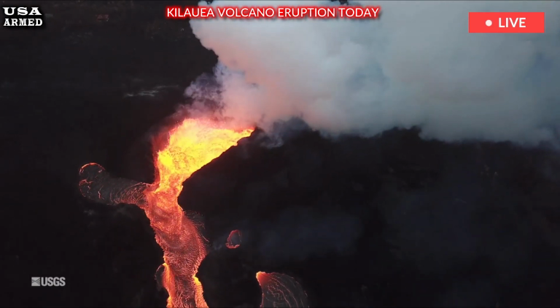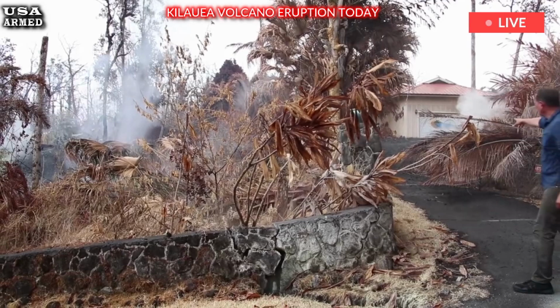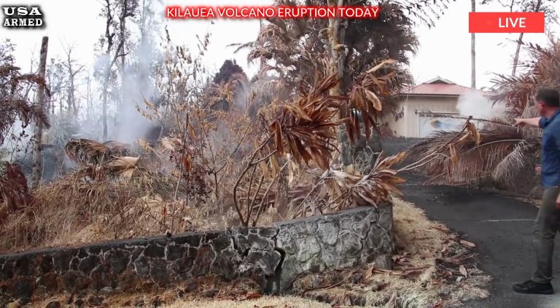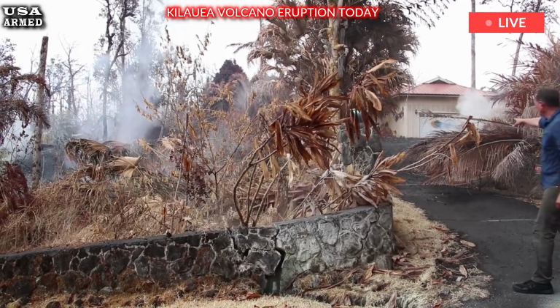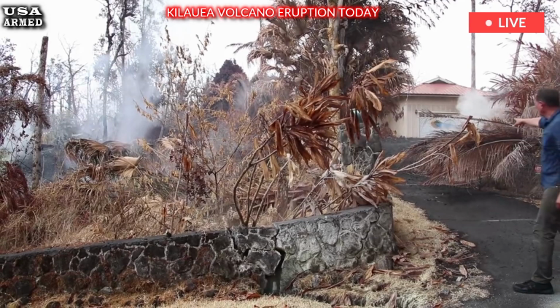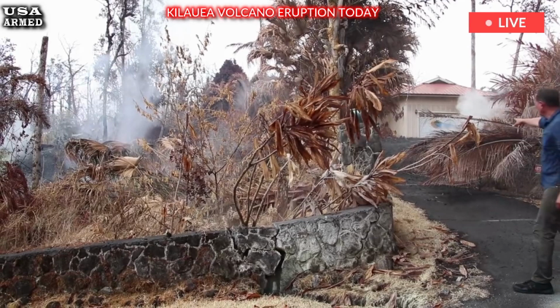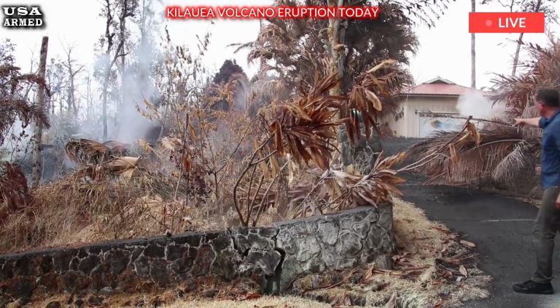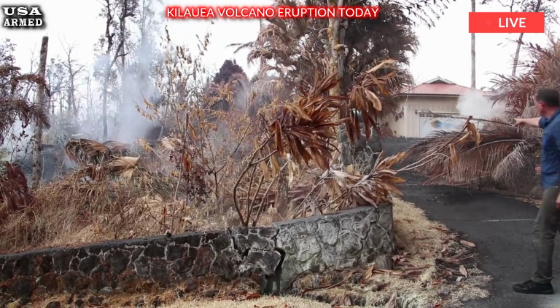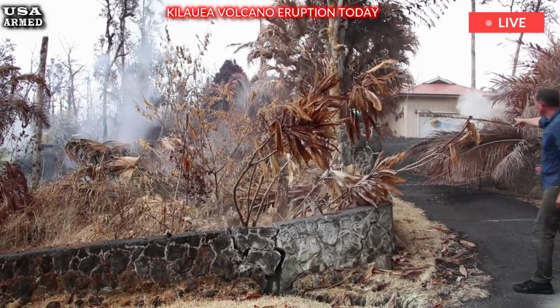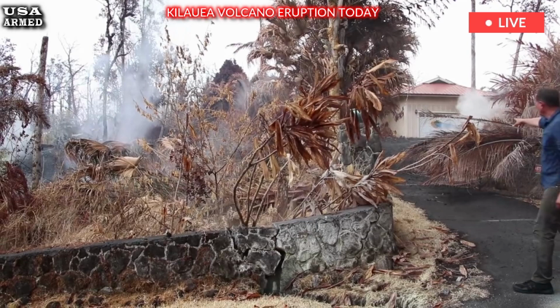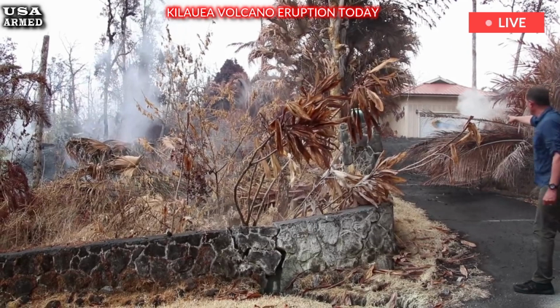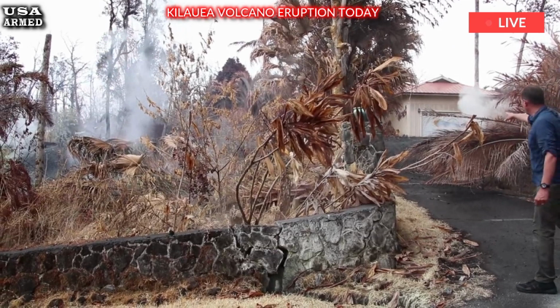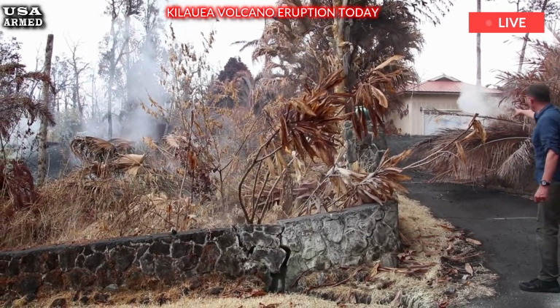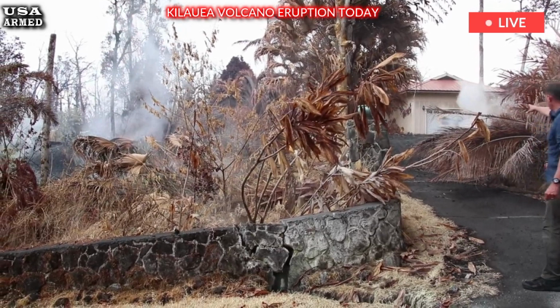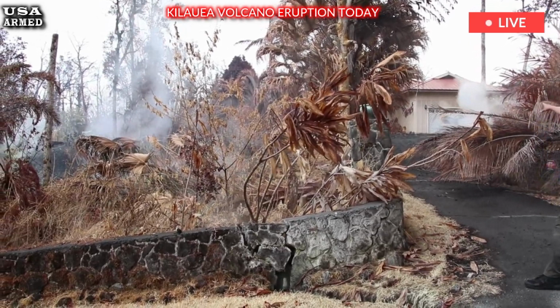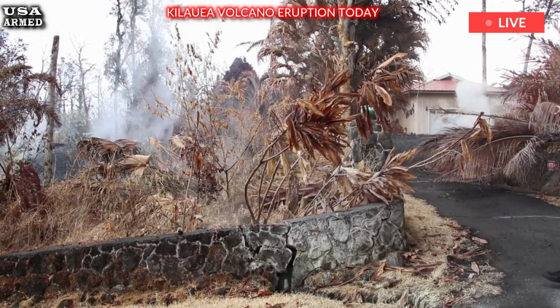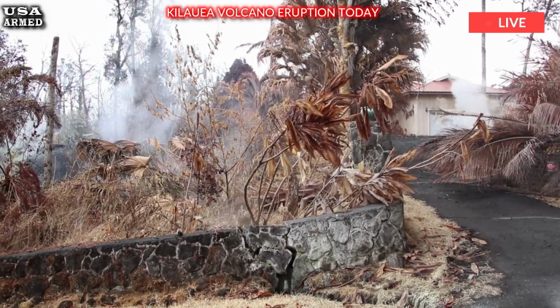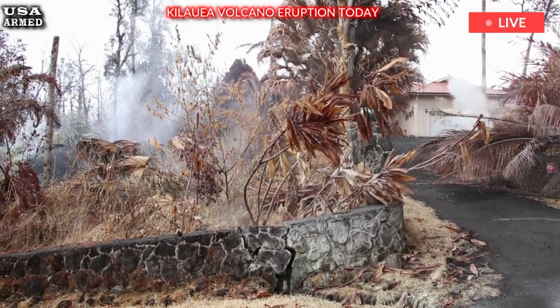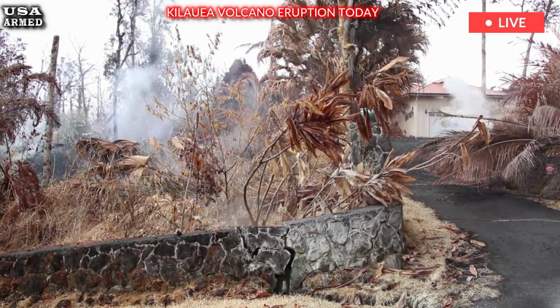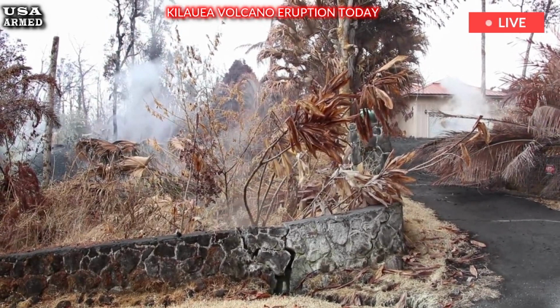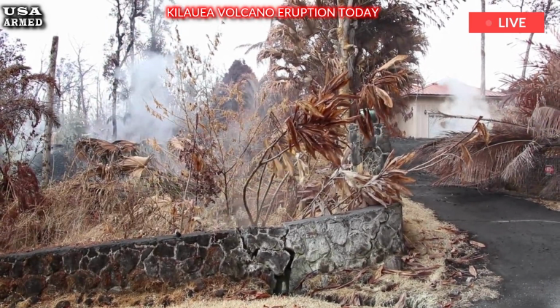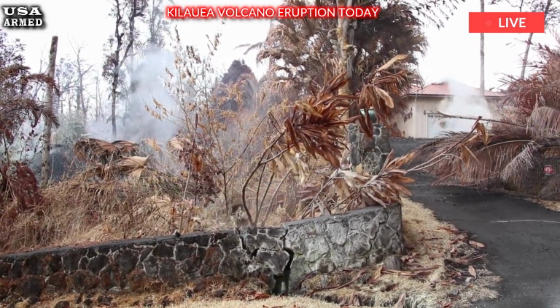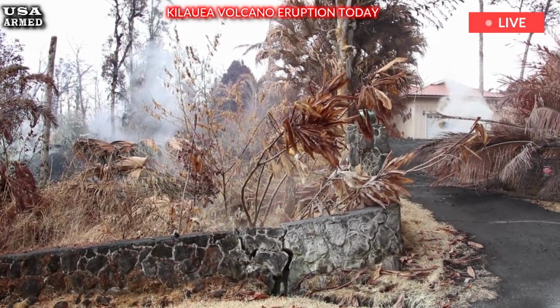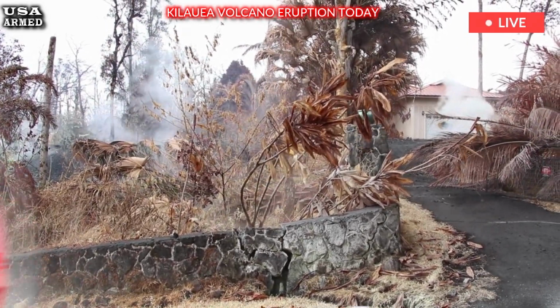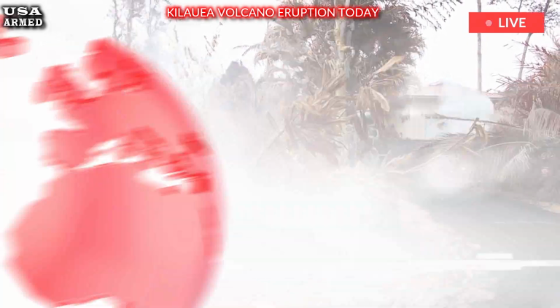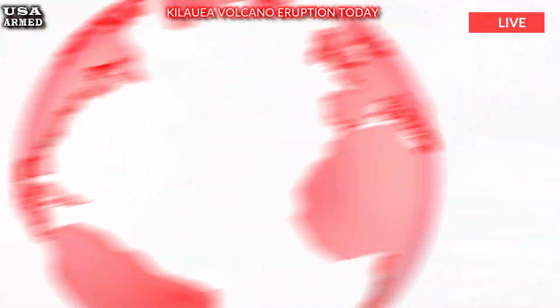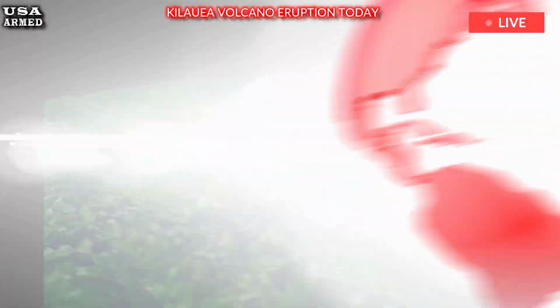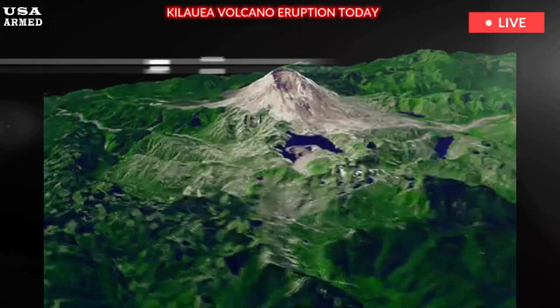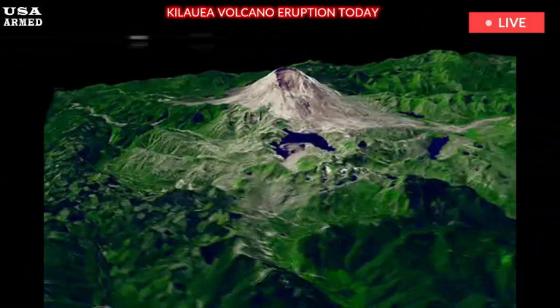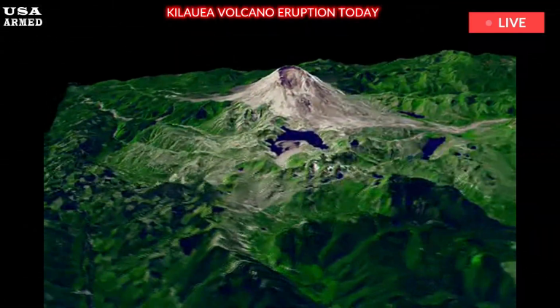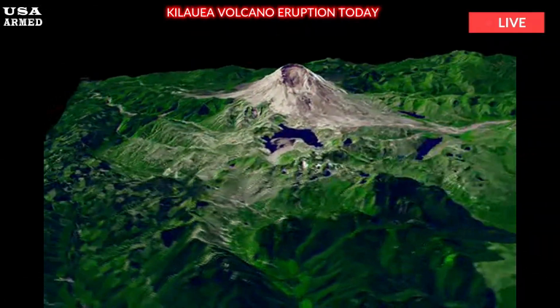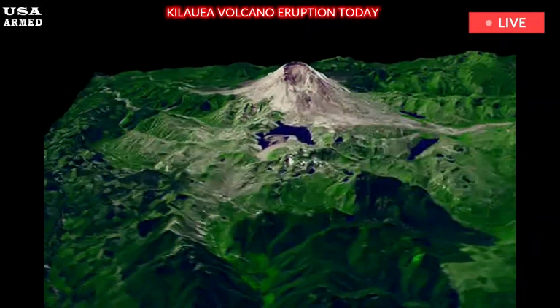Rachel Mercer also cautioned that the eruption has stopped and started quite often, so it's possible it could start again.